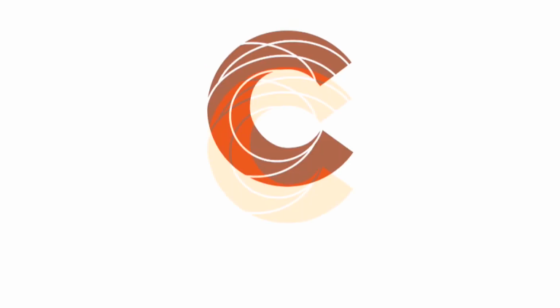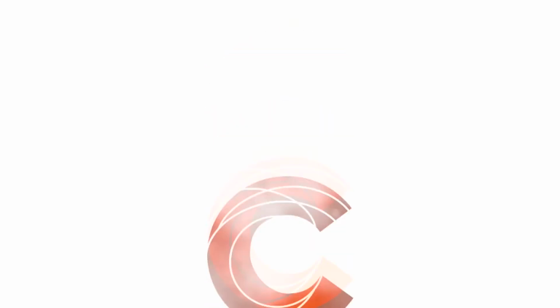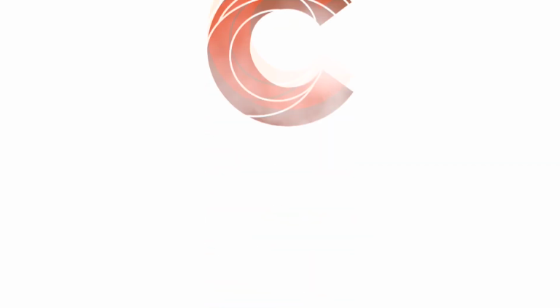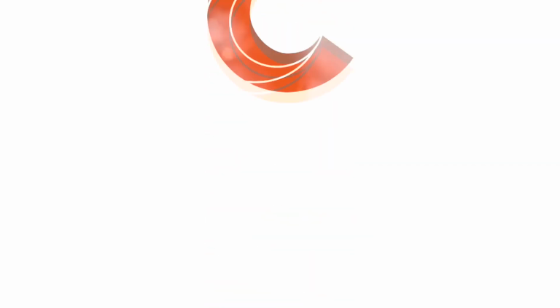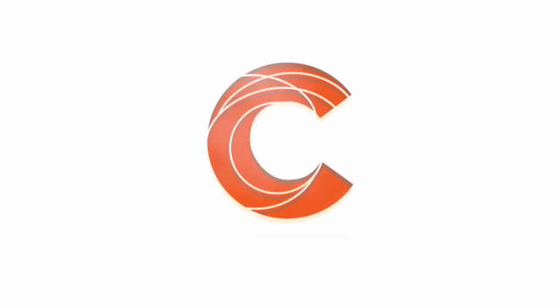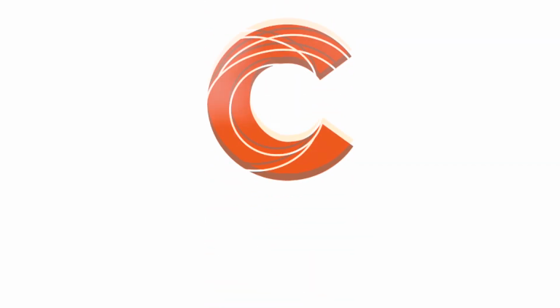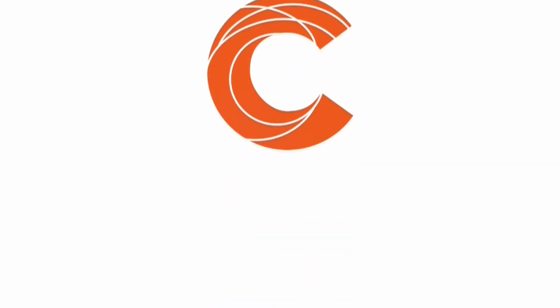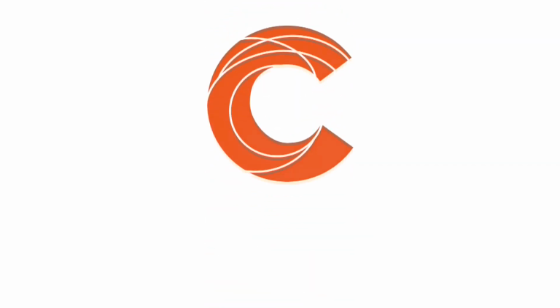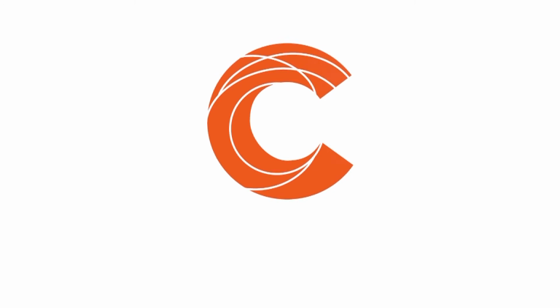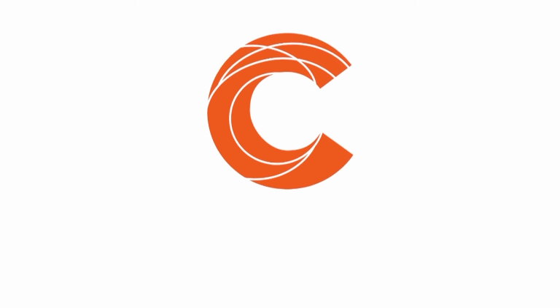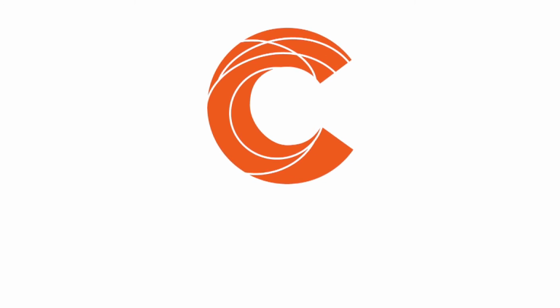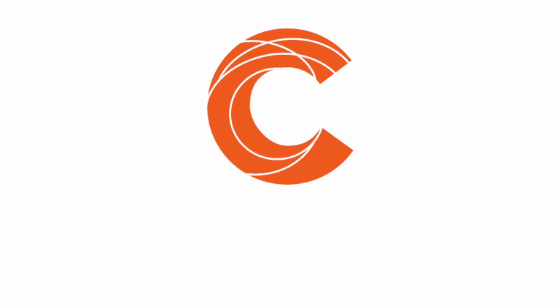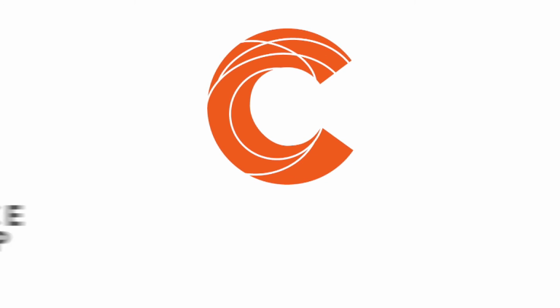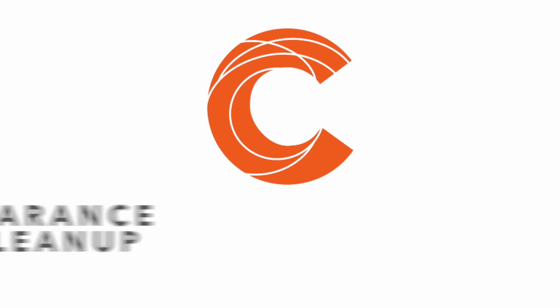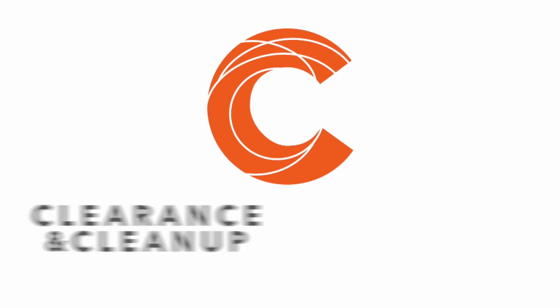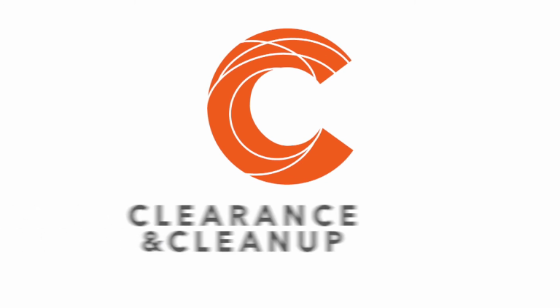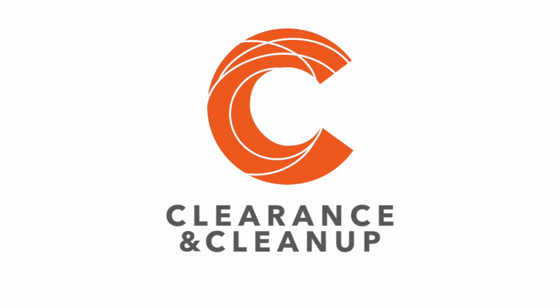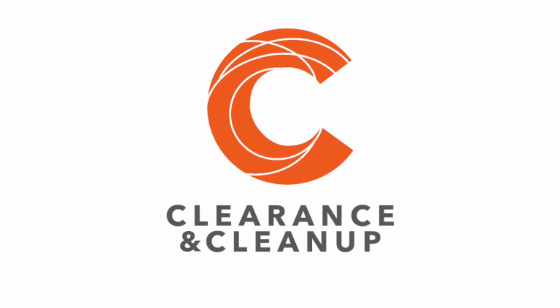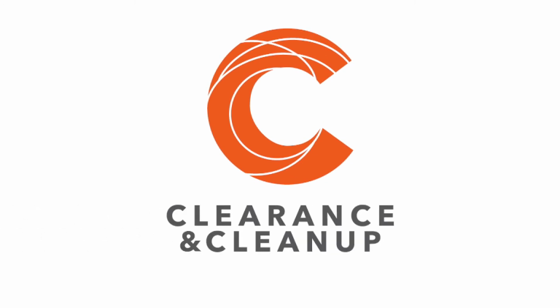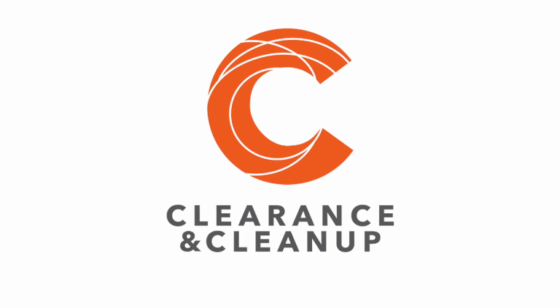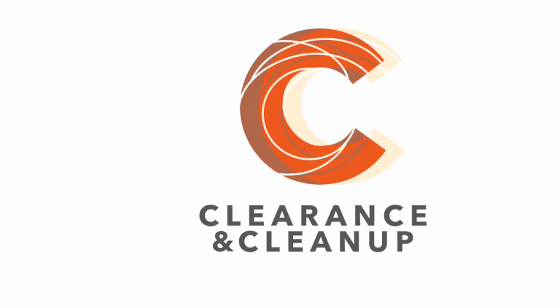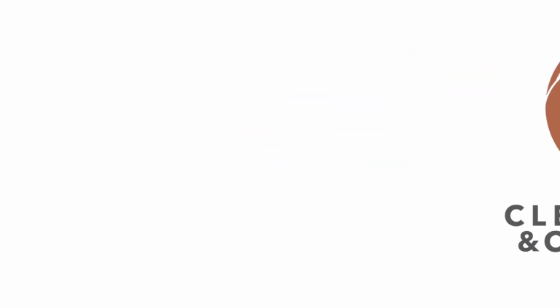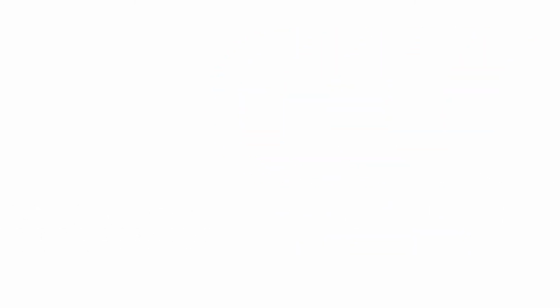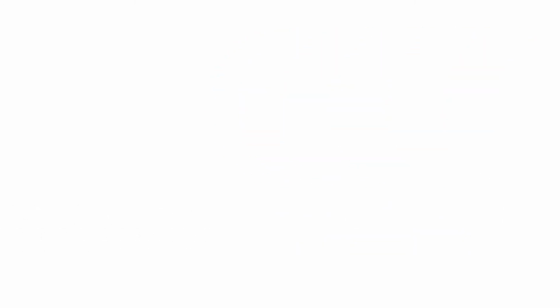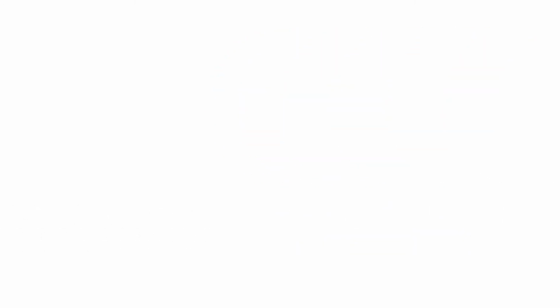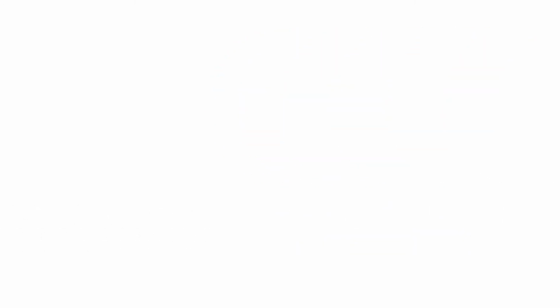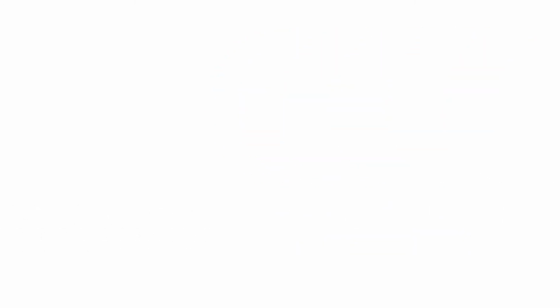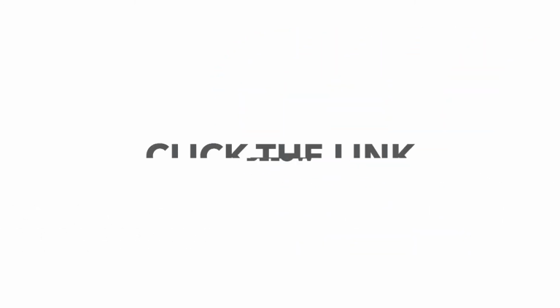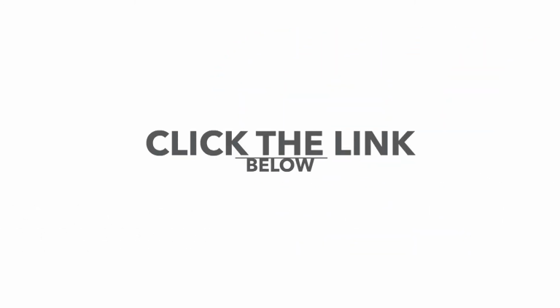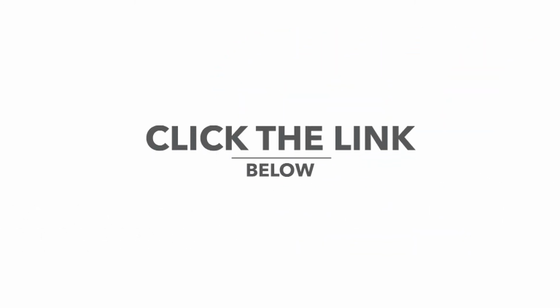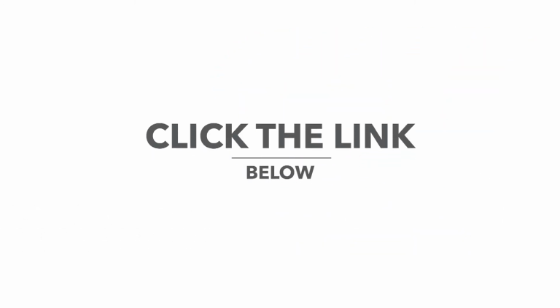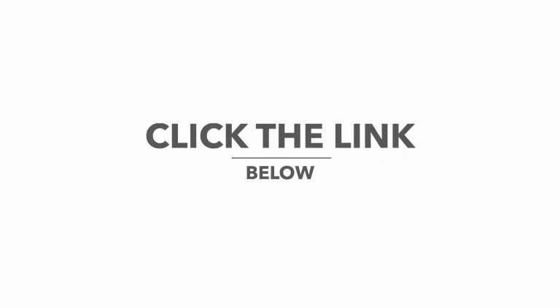Thank you for viewing our video. I hope you found that really helpful. If you would like to book one of our services, please click the link below.